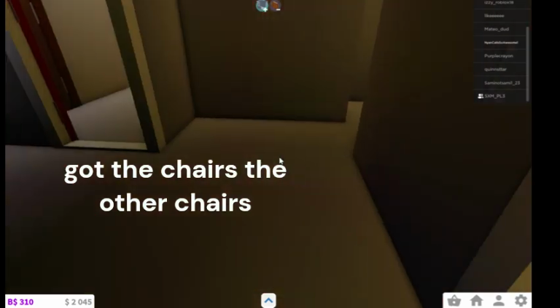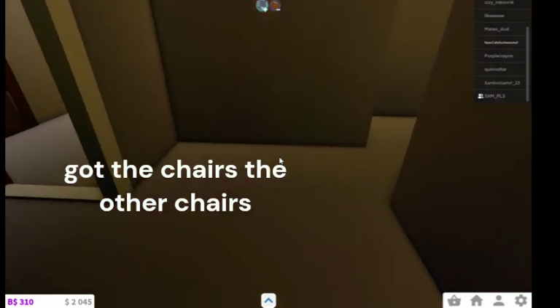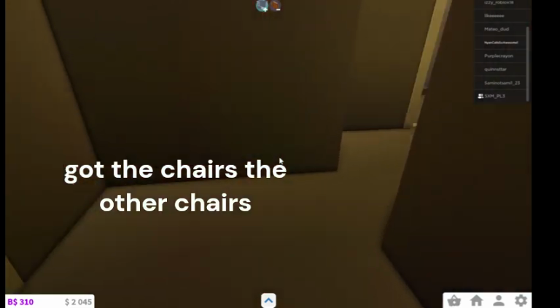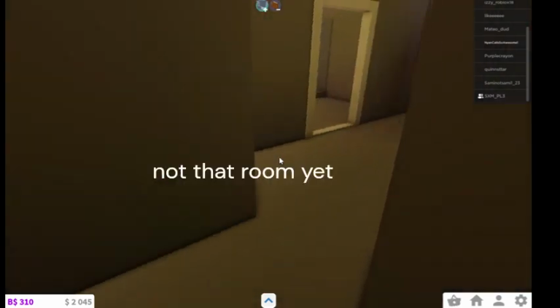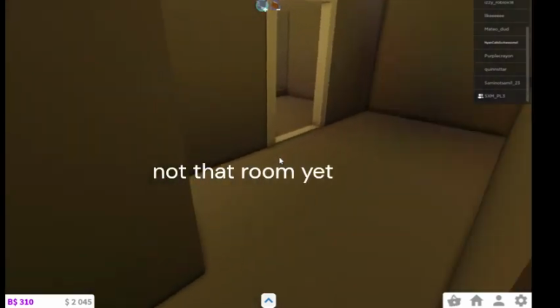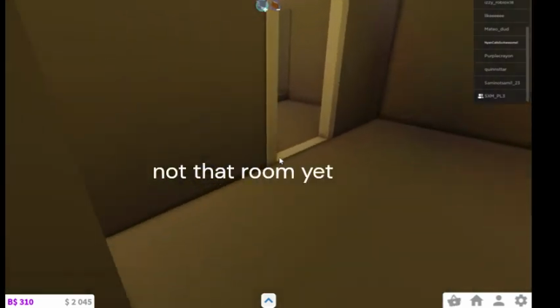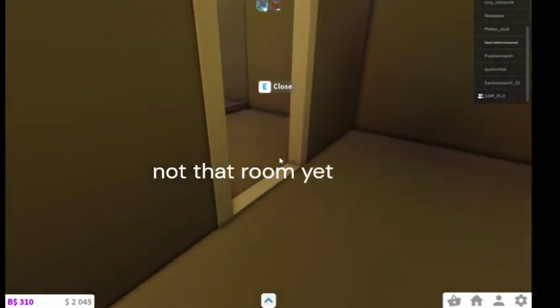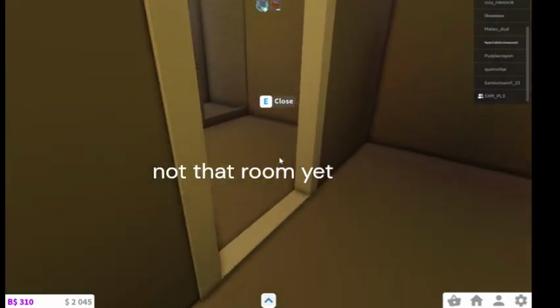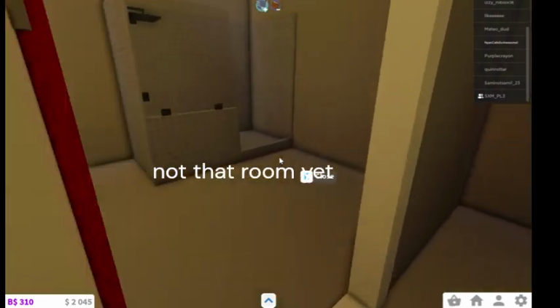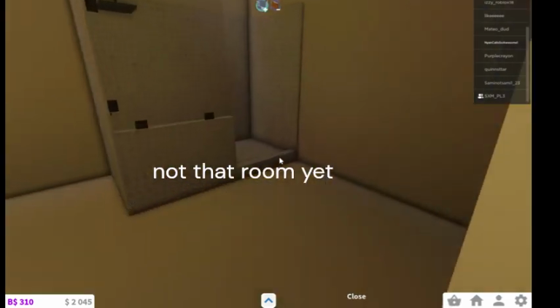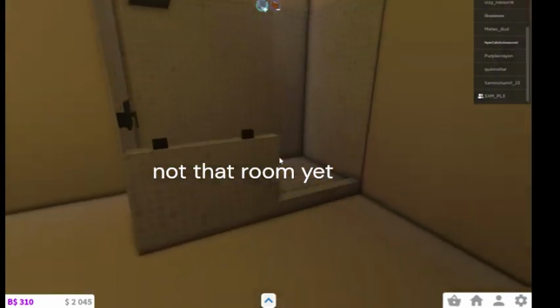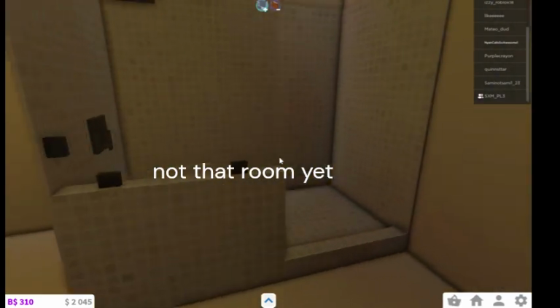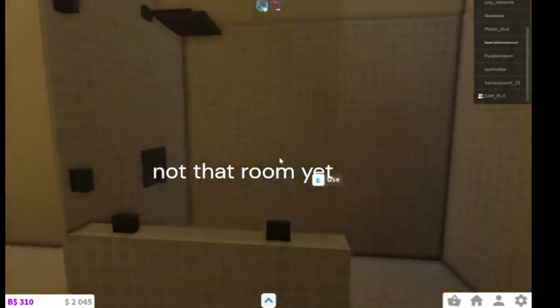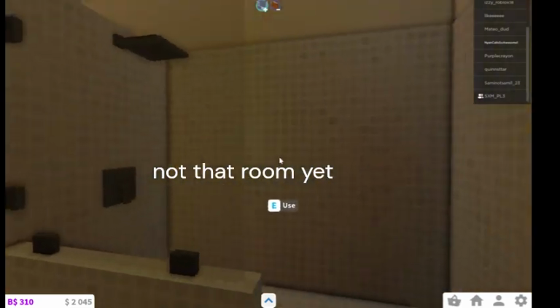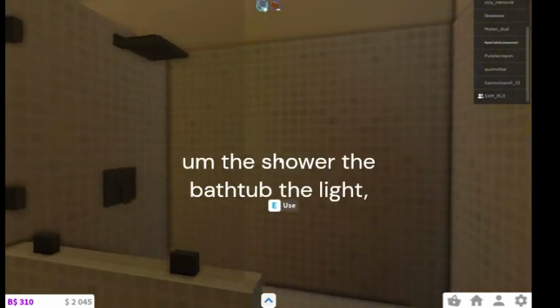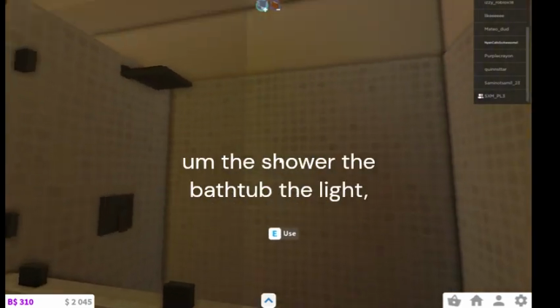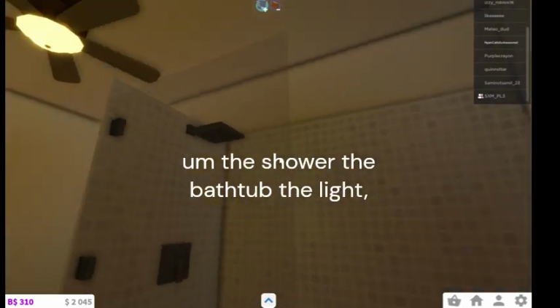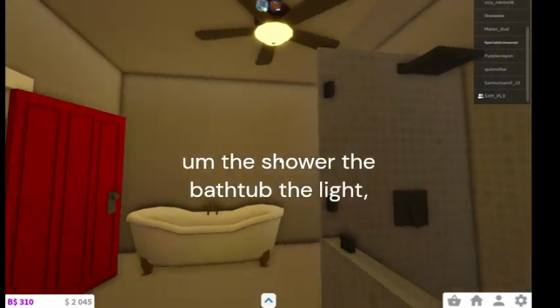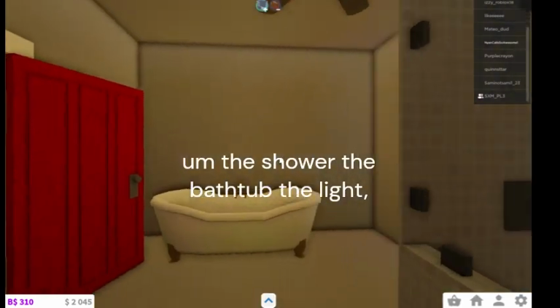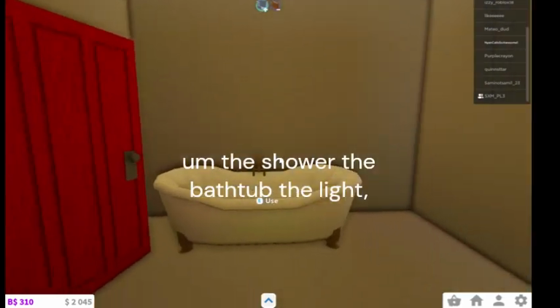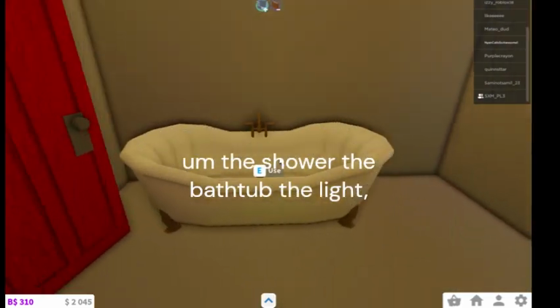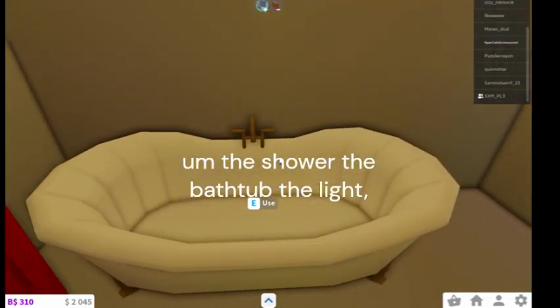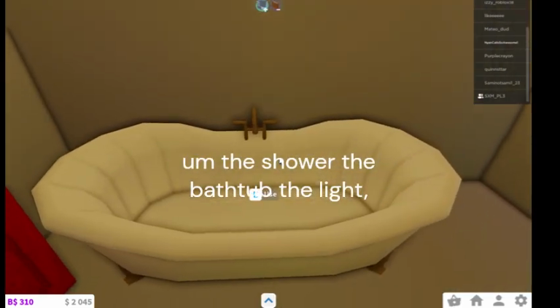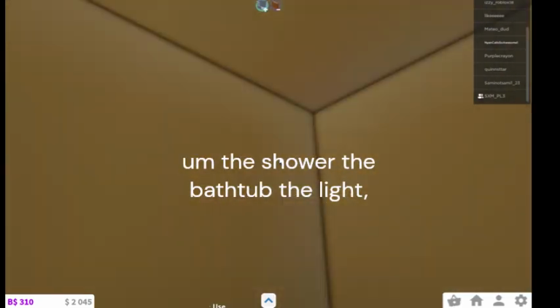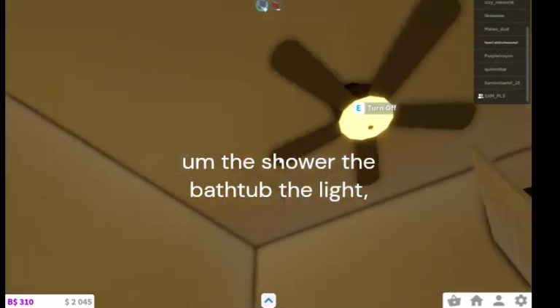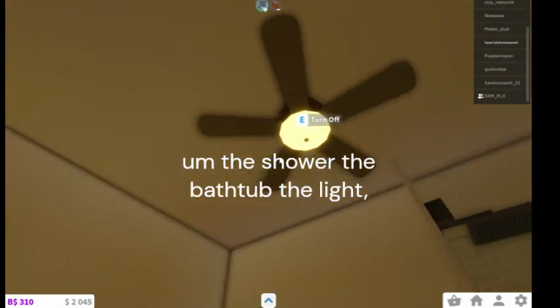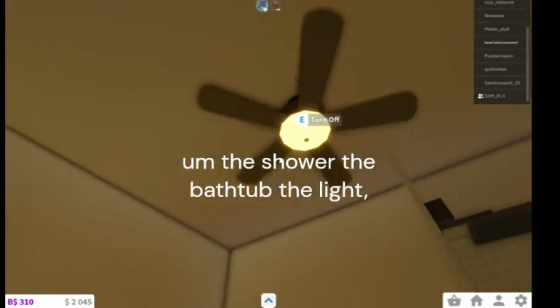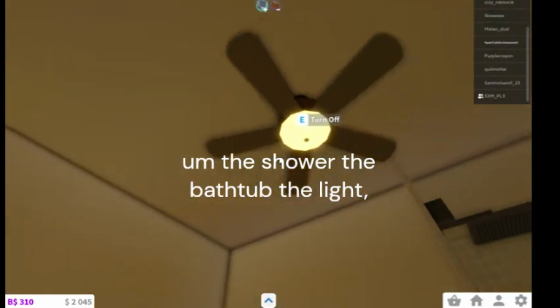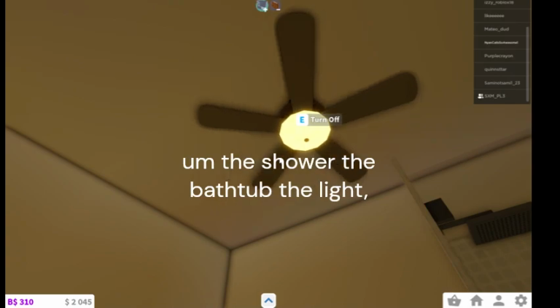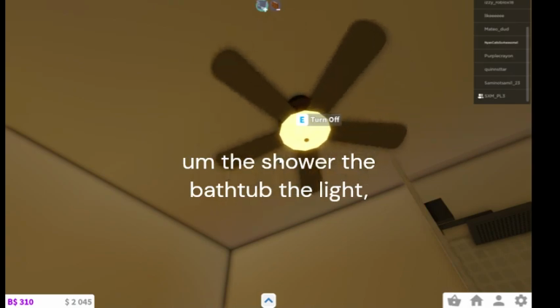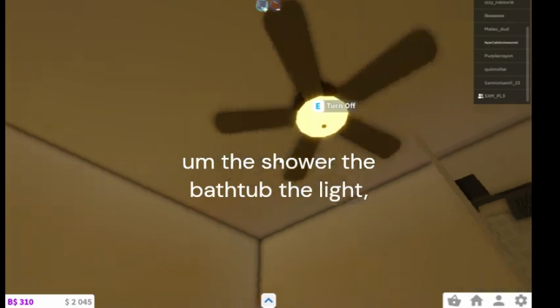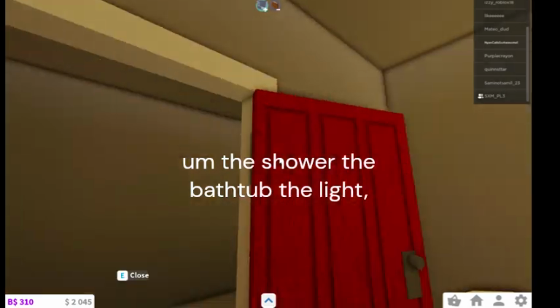Actually not the room yet. The shower, the bathtub, the light.